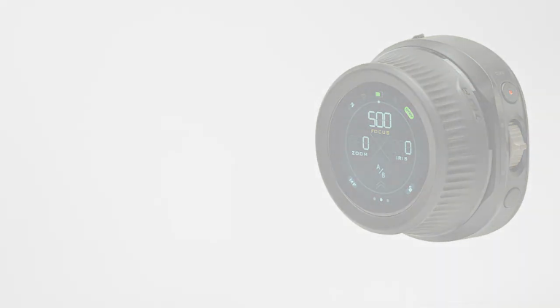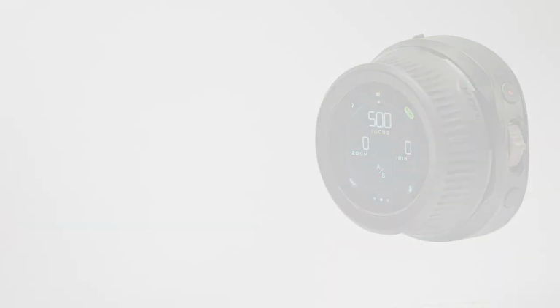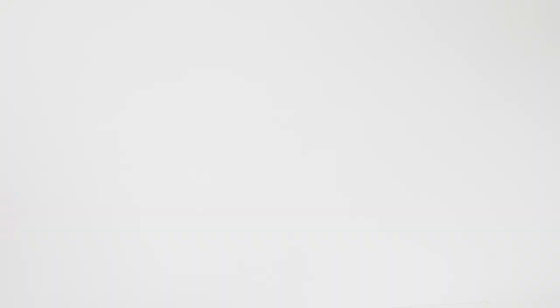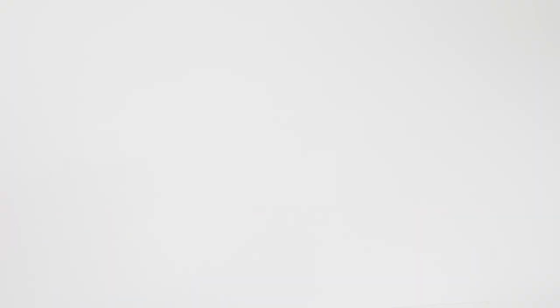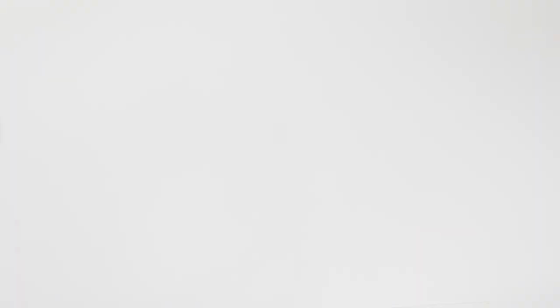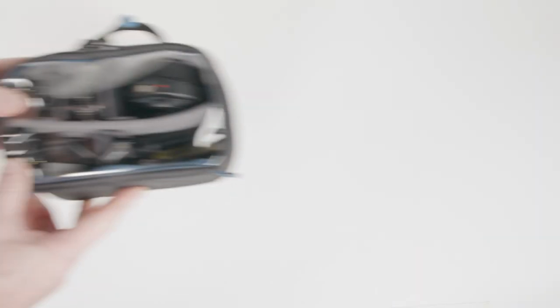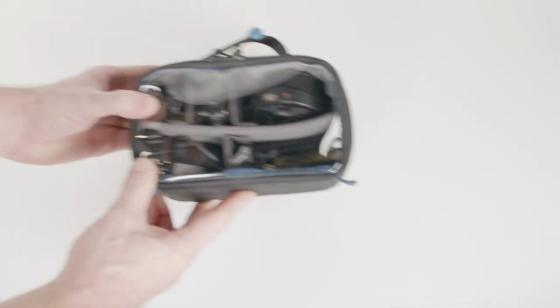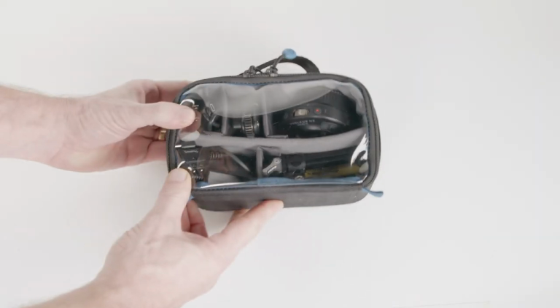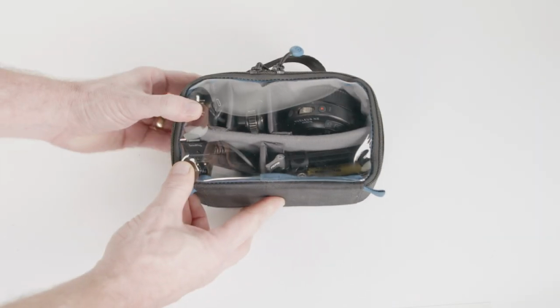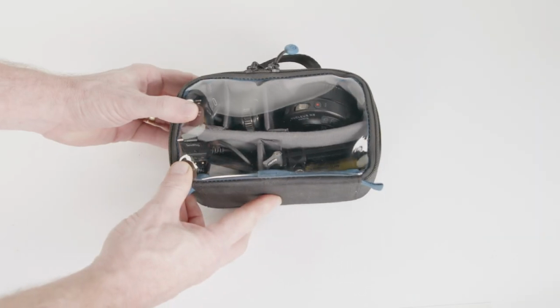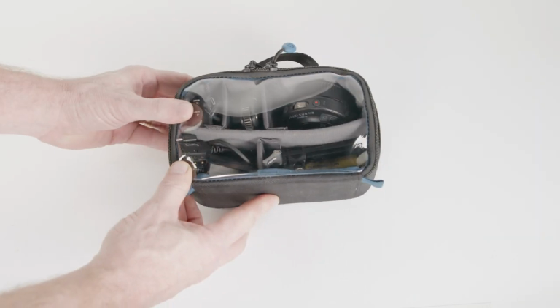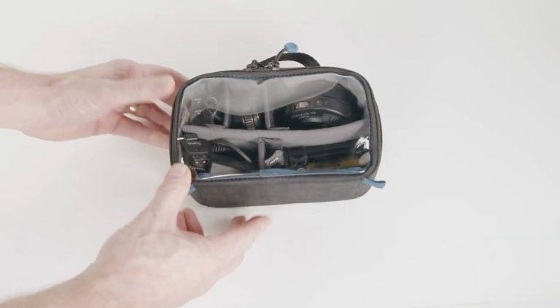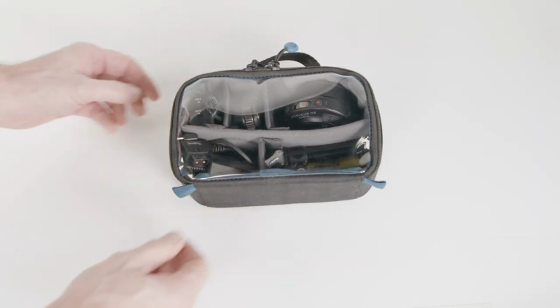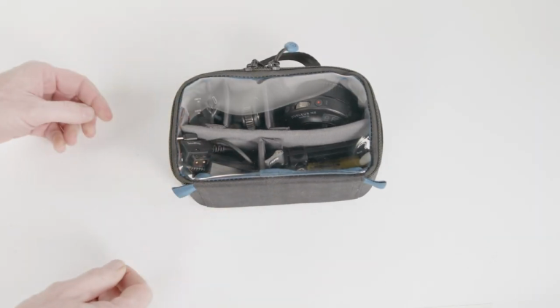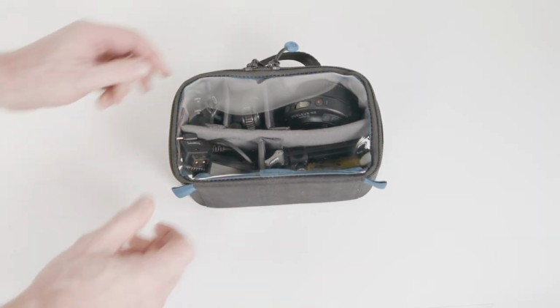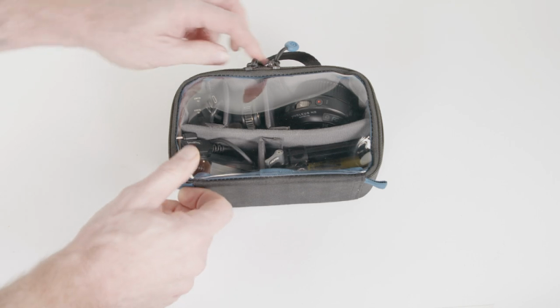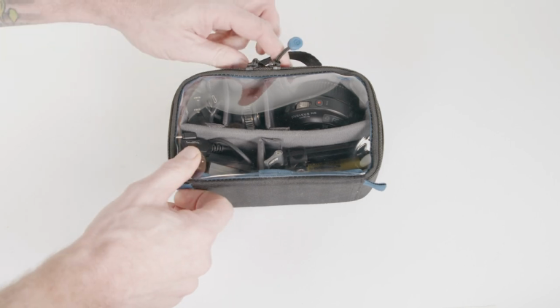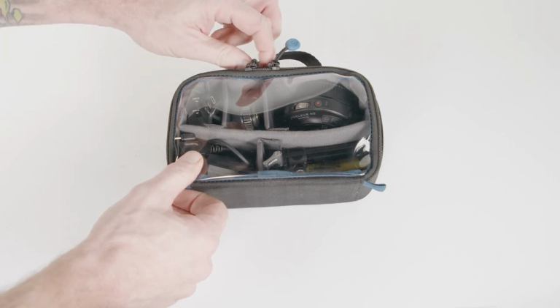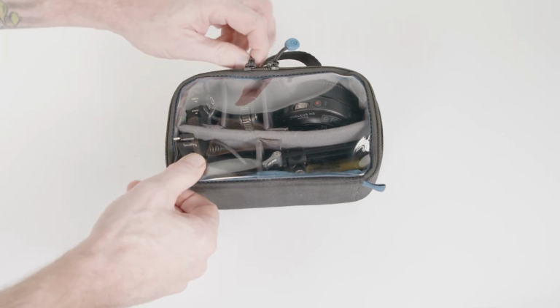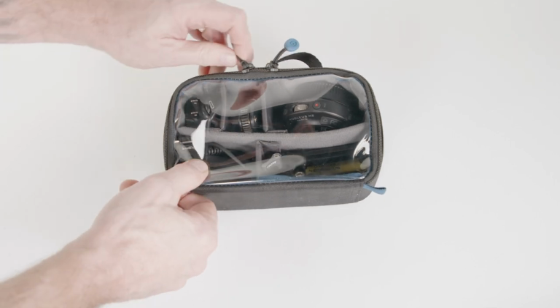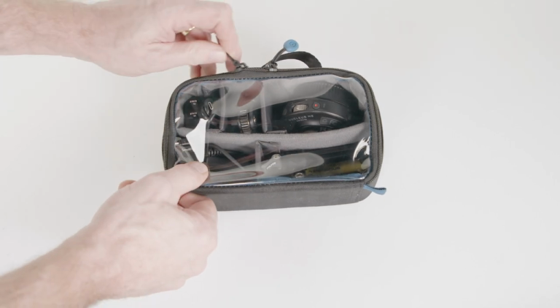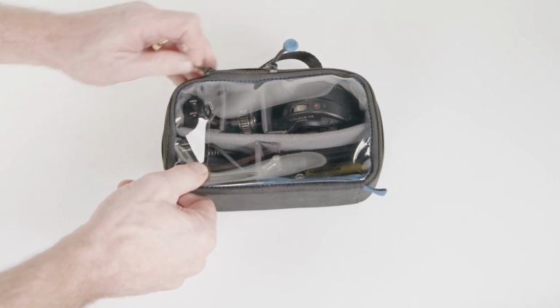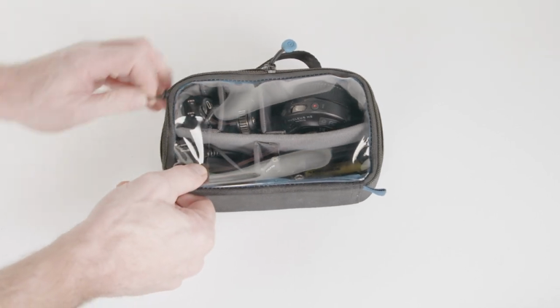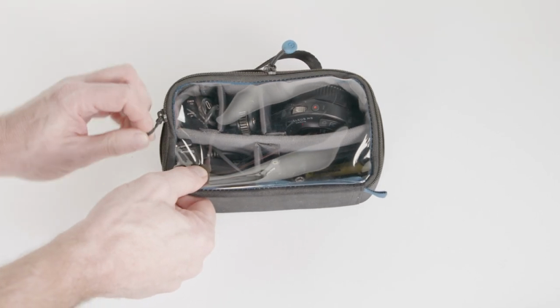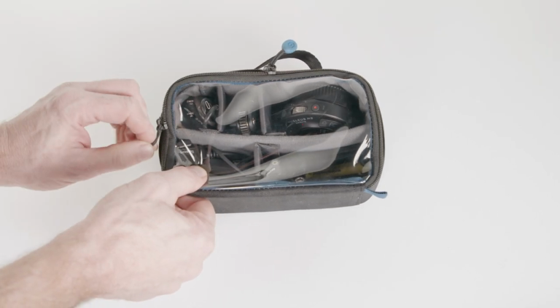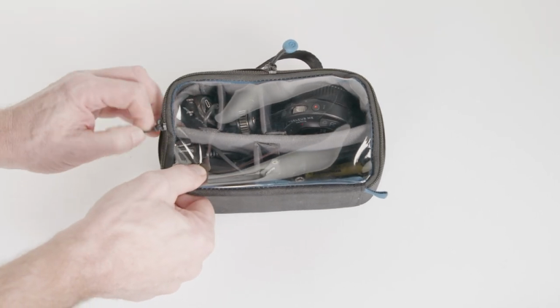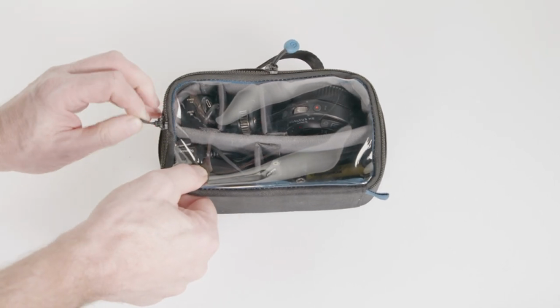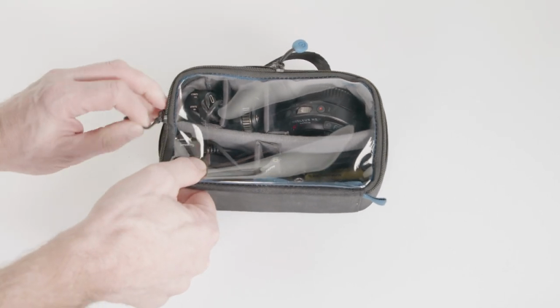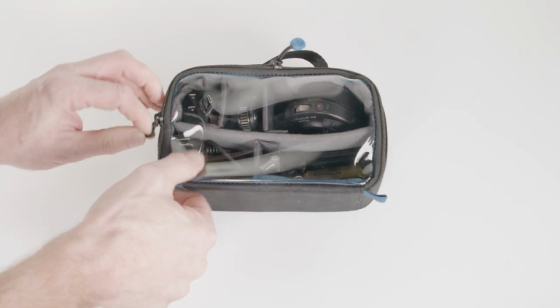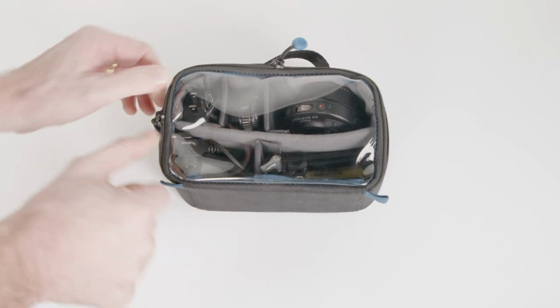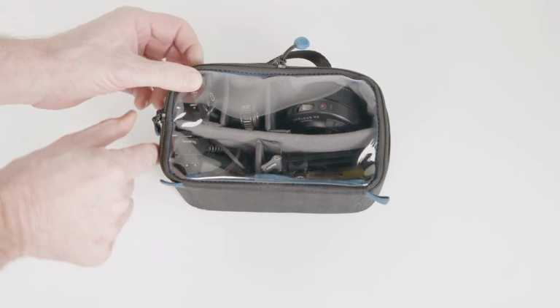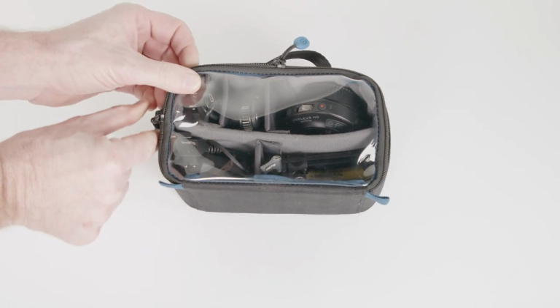Welcome back and thanks for joining us. Today we're going to be taking a look at the TILTA Nucleus Nano 2 Remote Follow Focus.